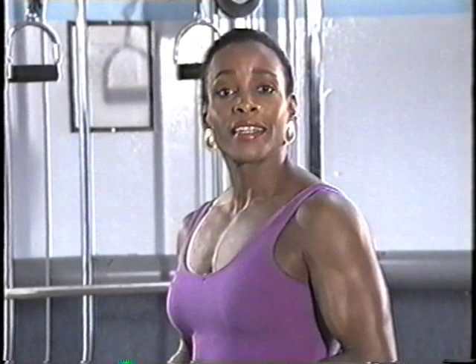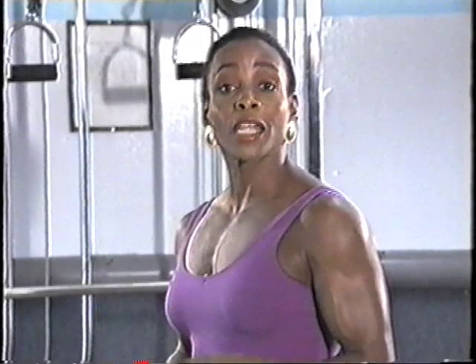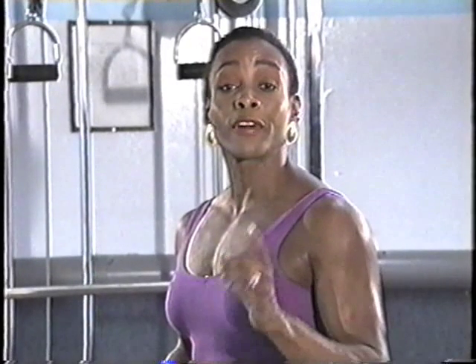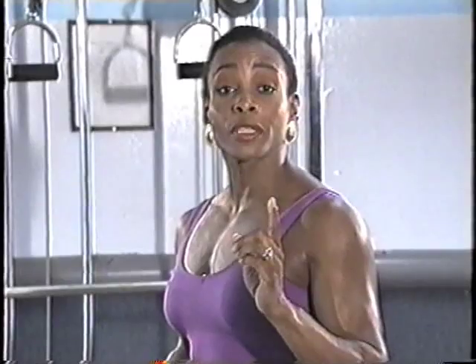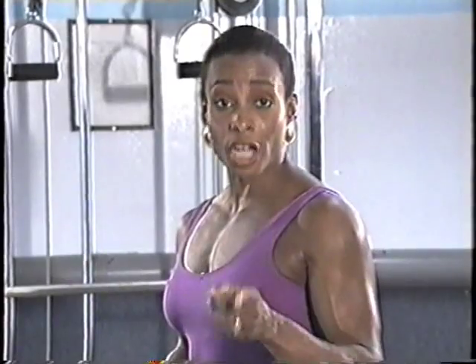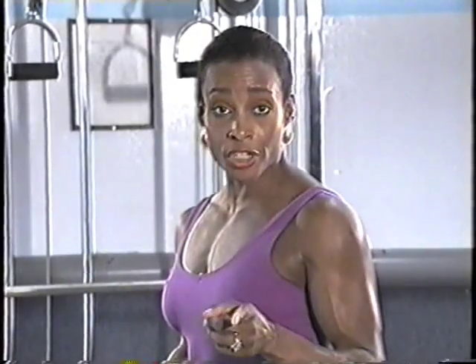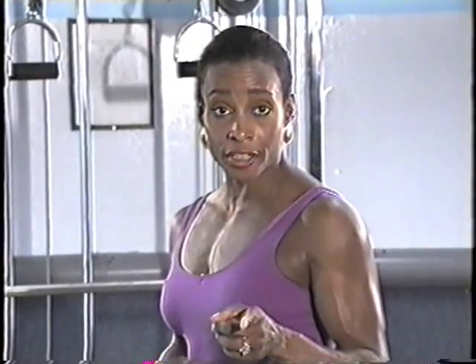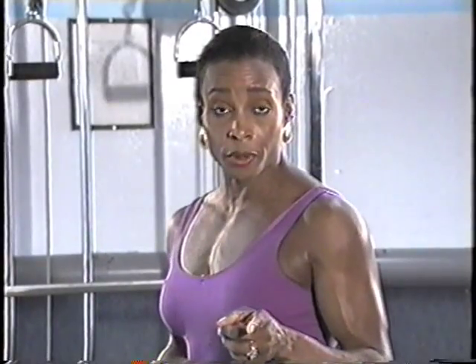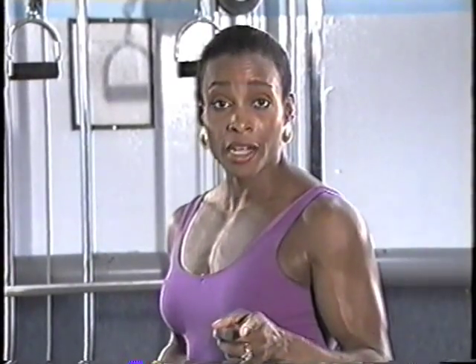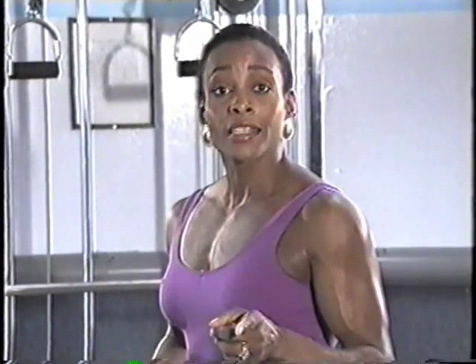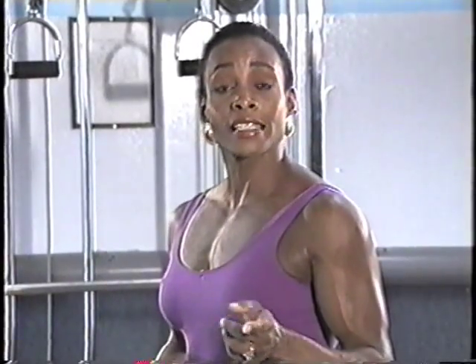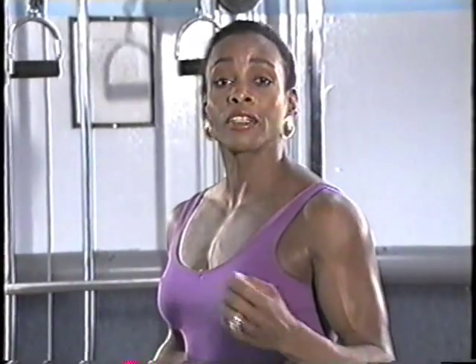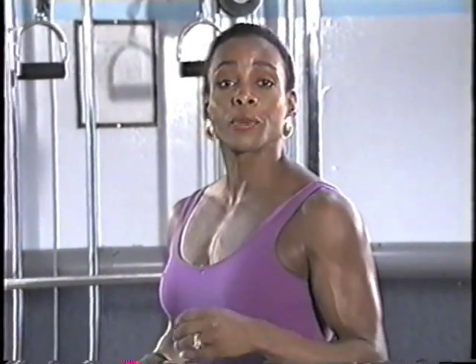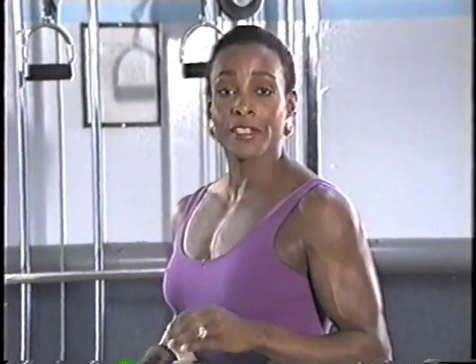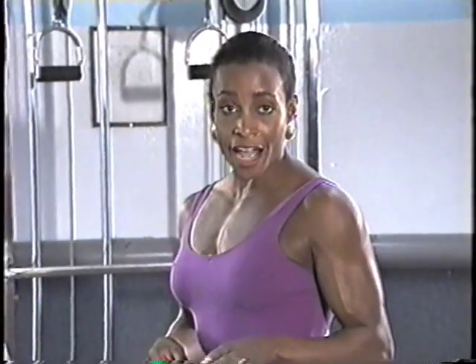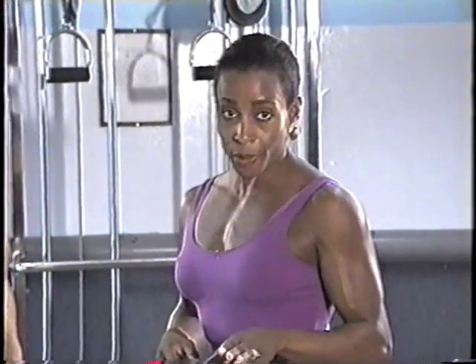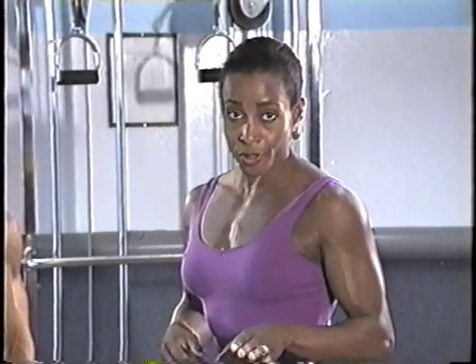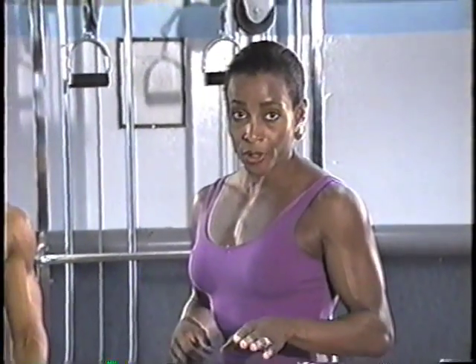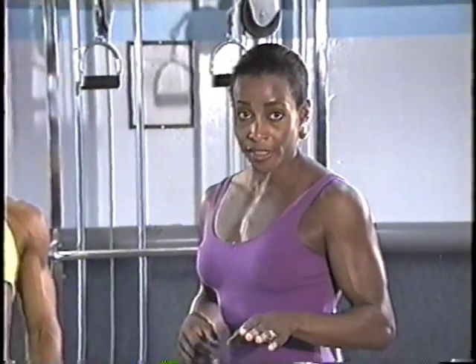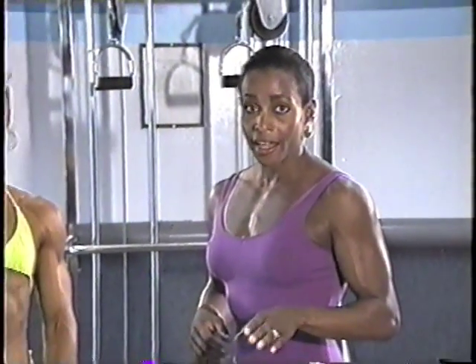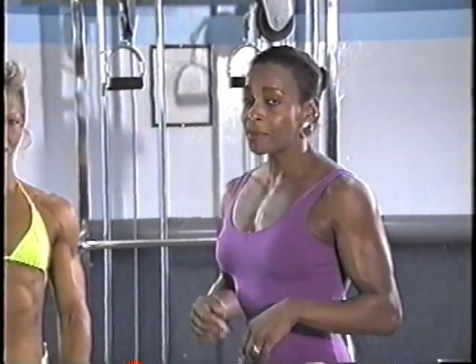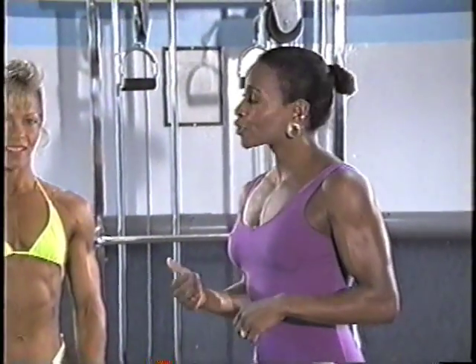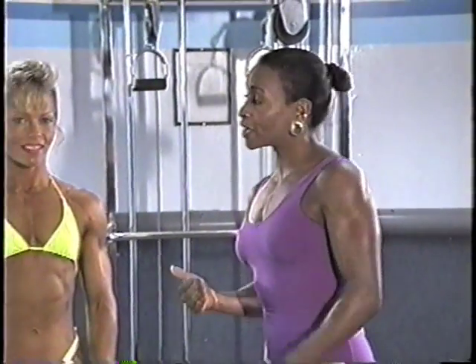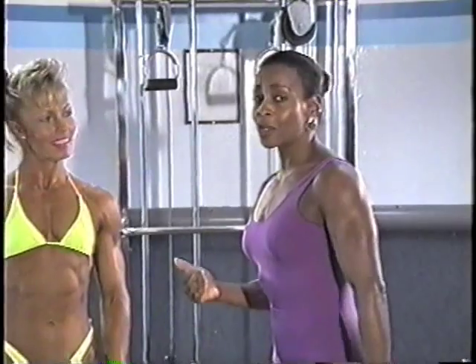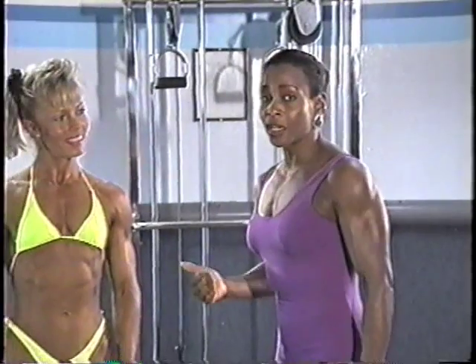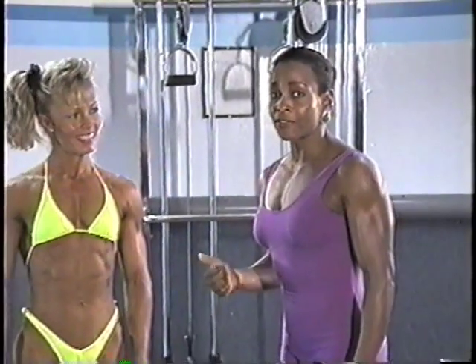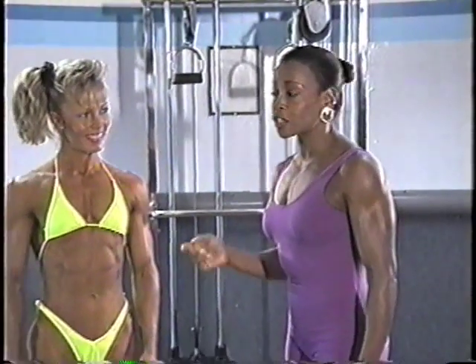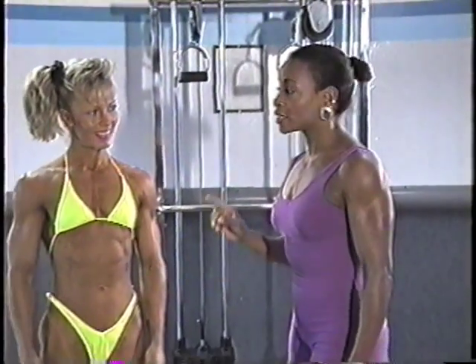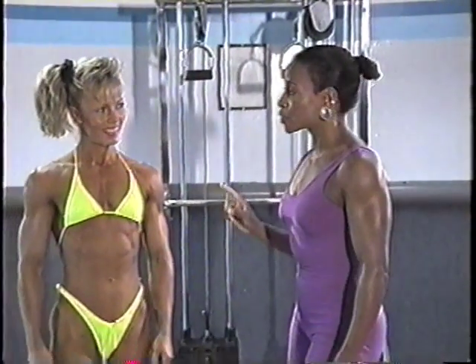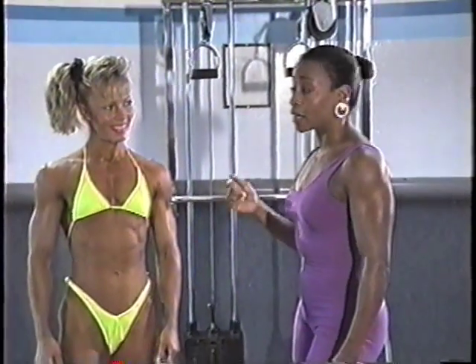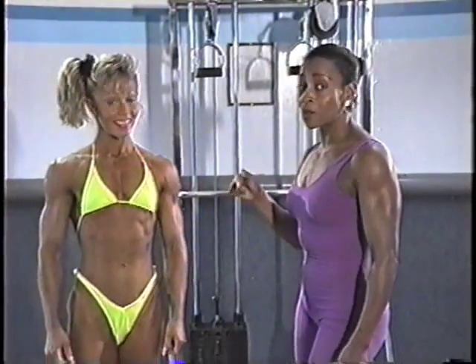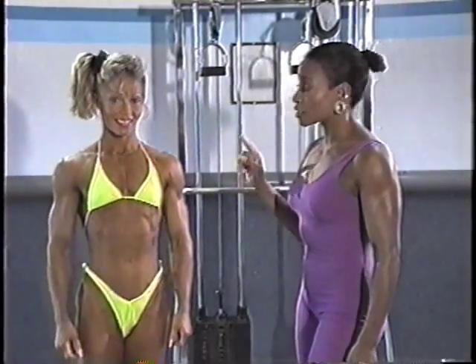Now that we've heard what the judges are looking for, let's take a look at the women's five compulsory poses. I'm being joined by Vicki Weir, and Vicki's going to demonstrate our poses.